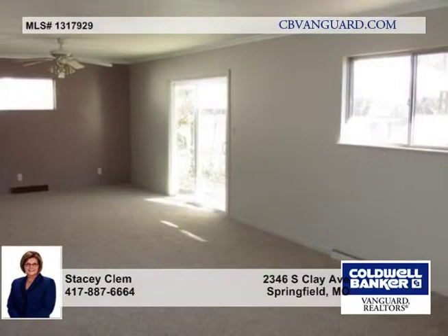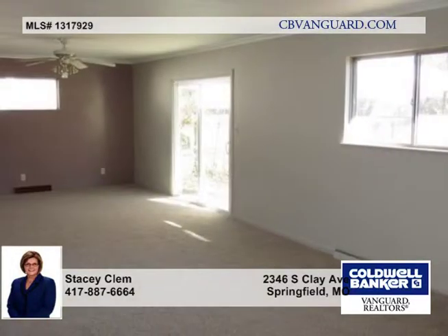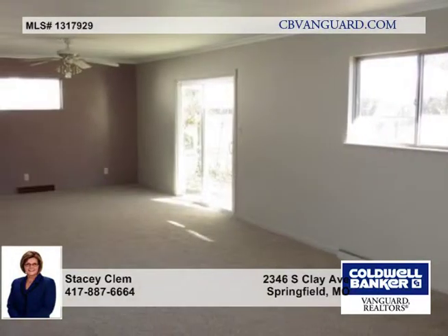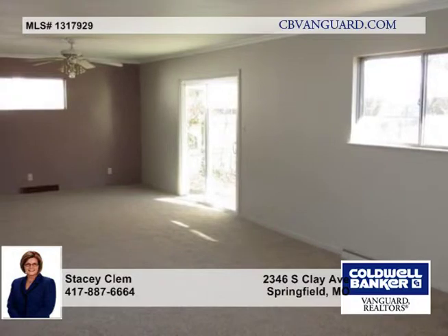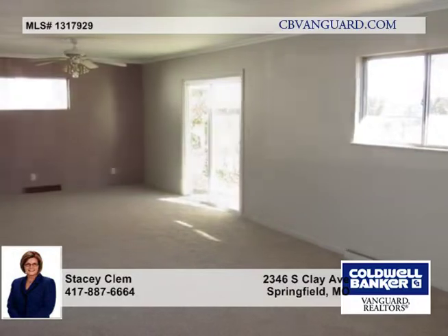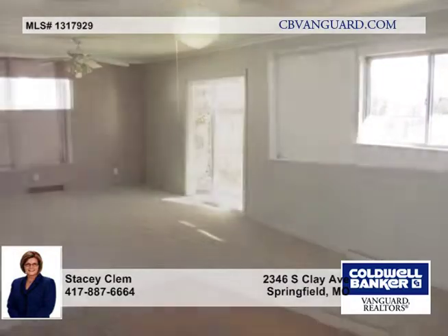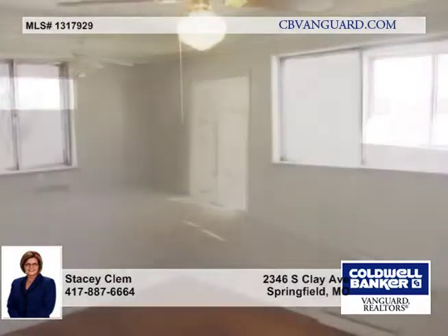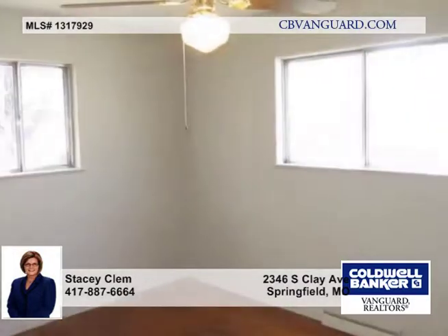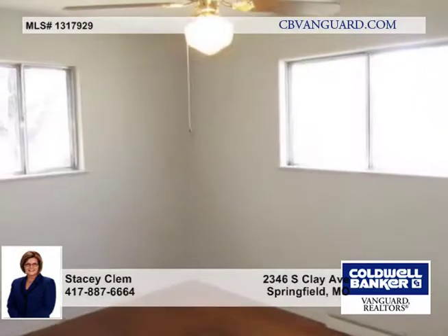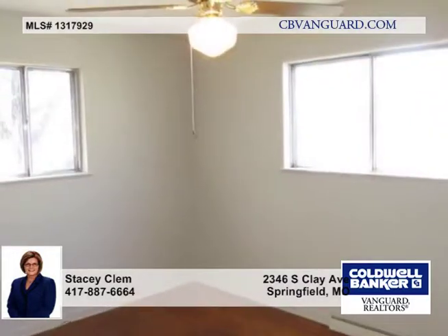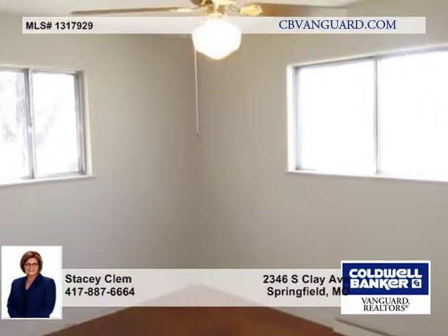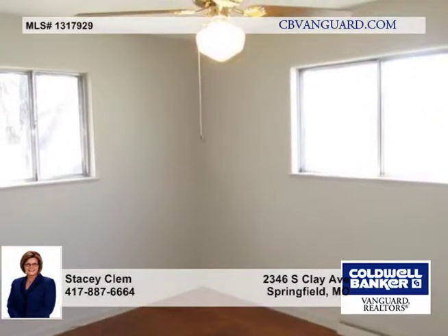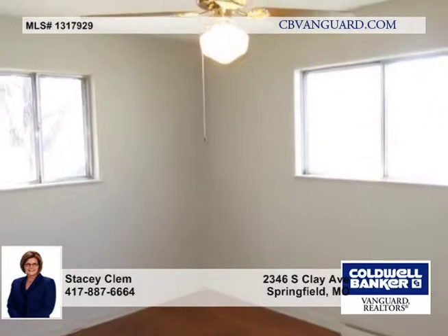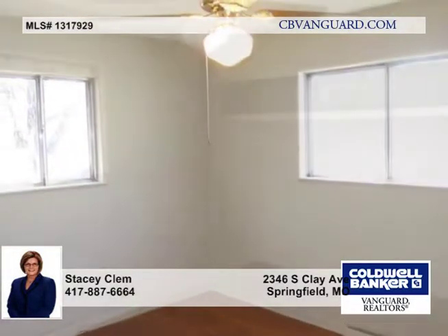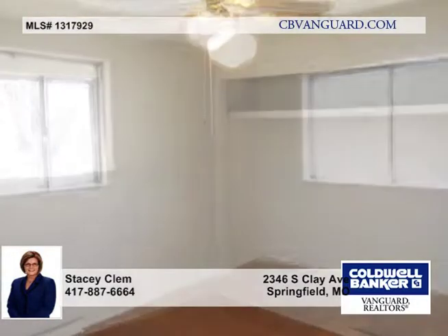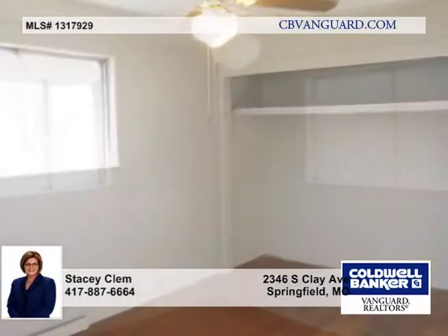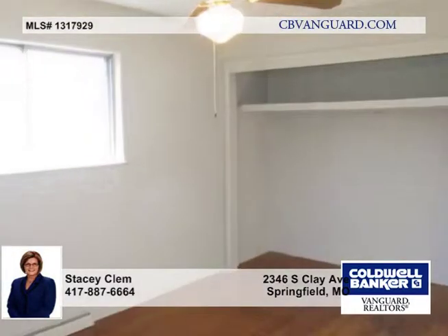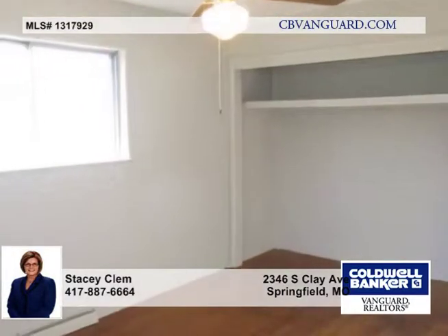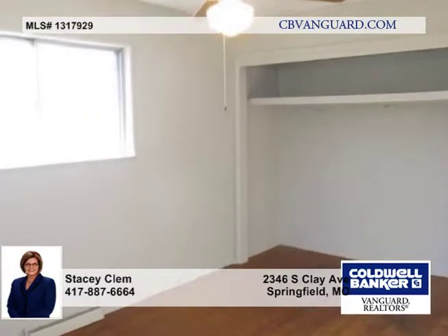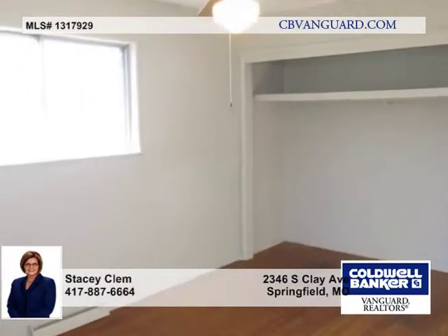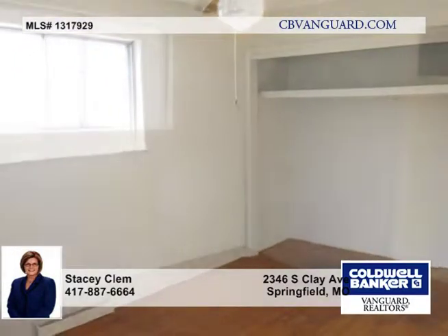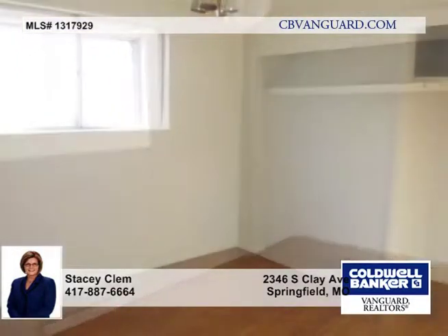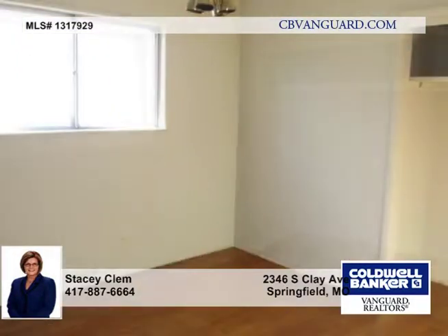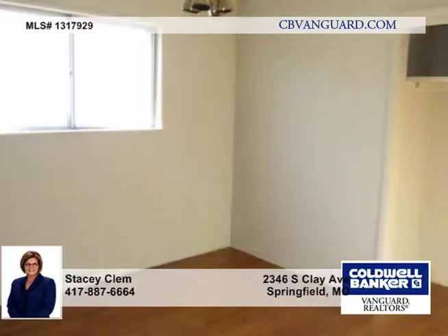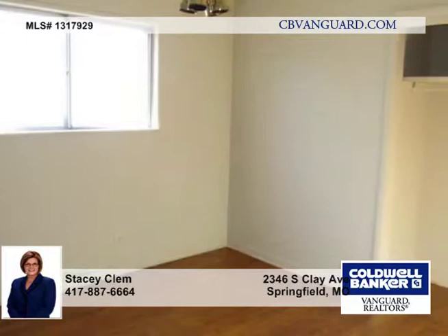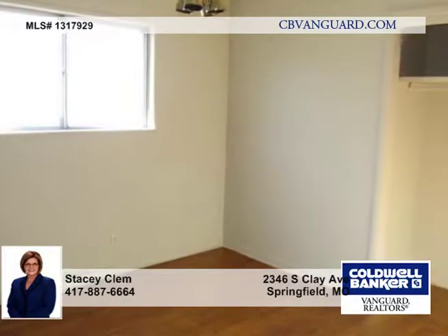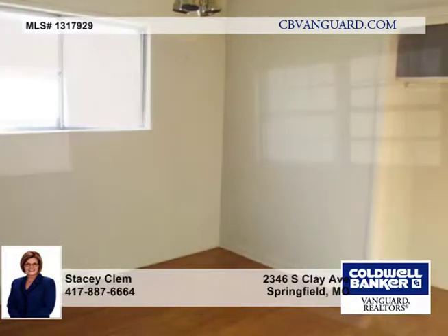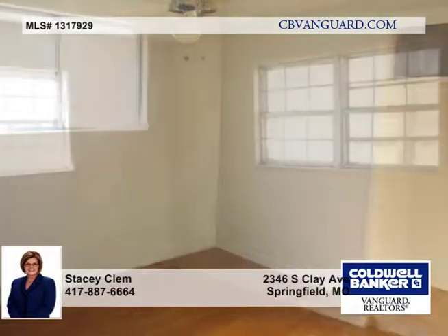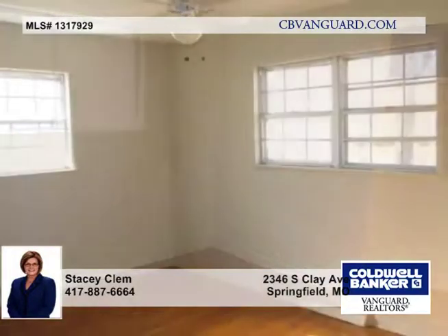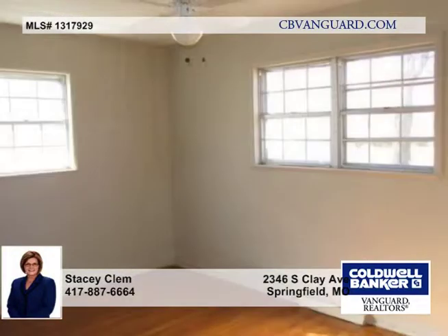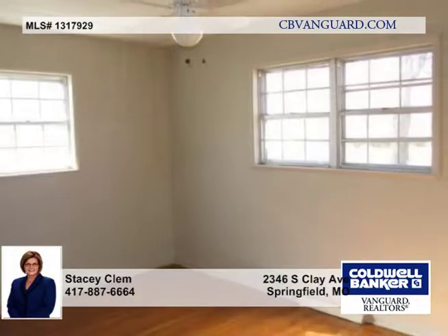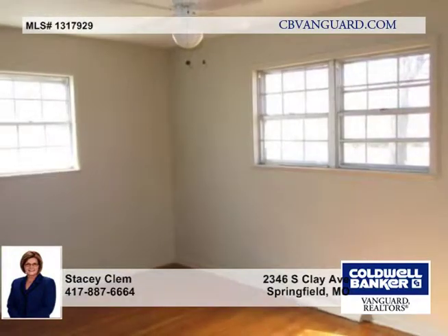The seller has added new carpeting to the spacious living room and the even larger family room. There's fresh paint and a new sliding glass door to the covered patio.